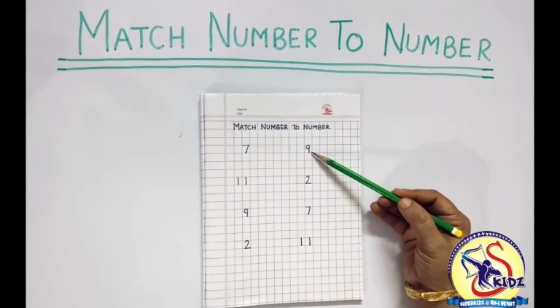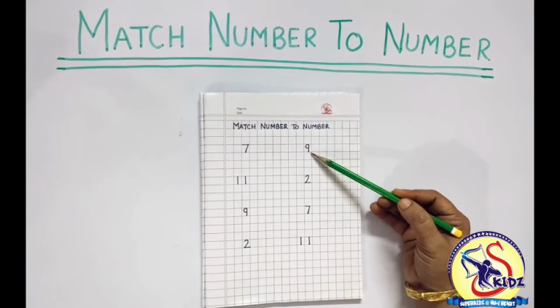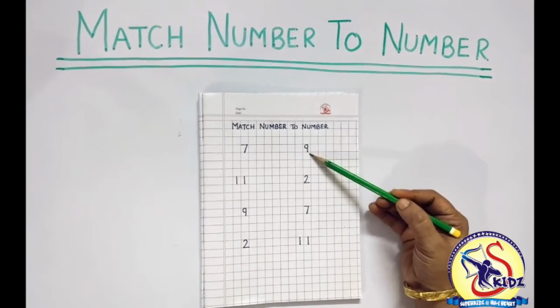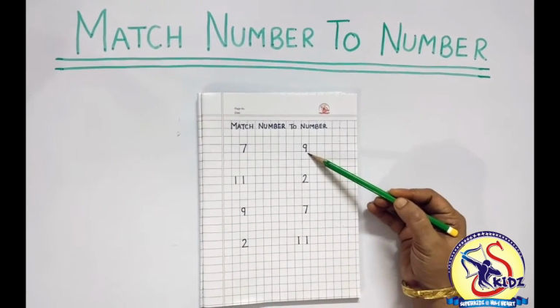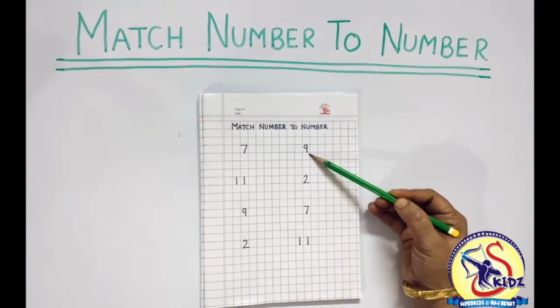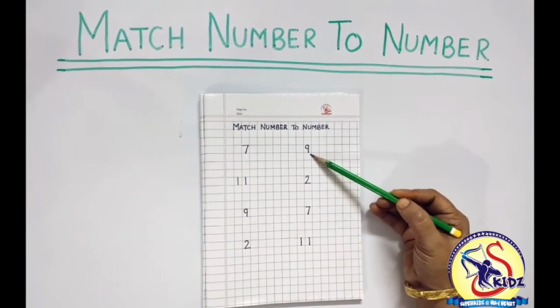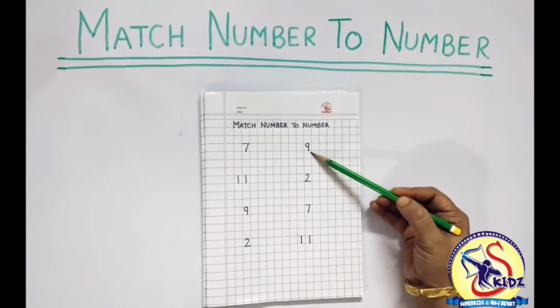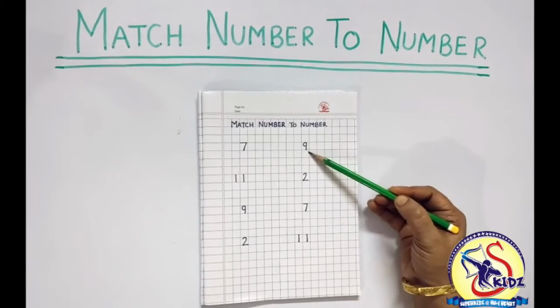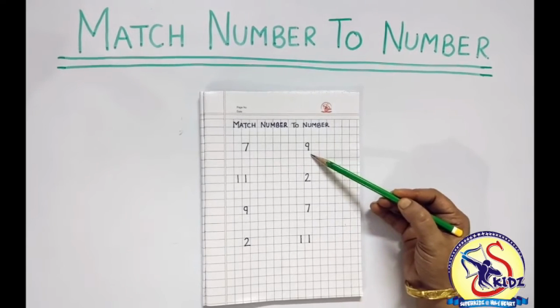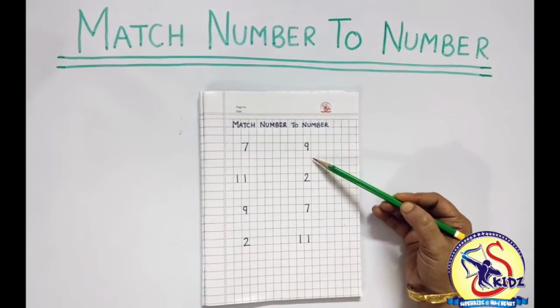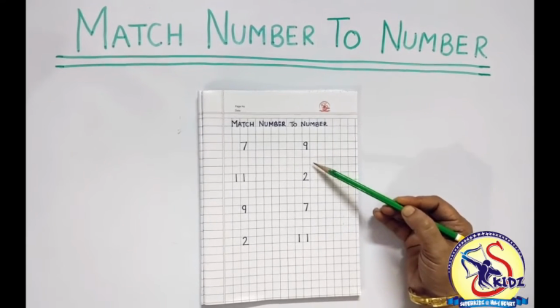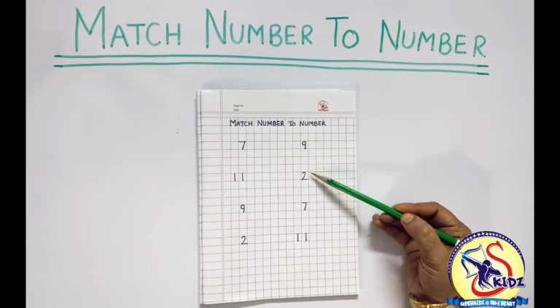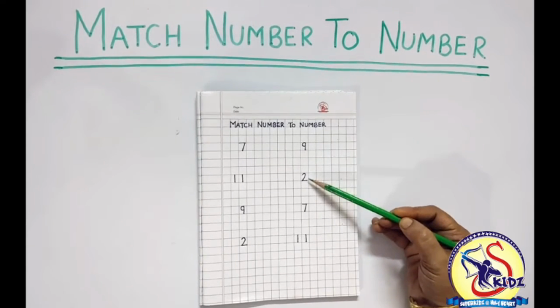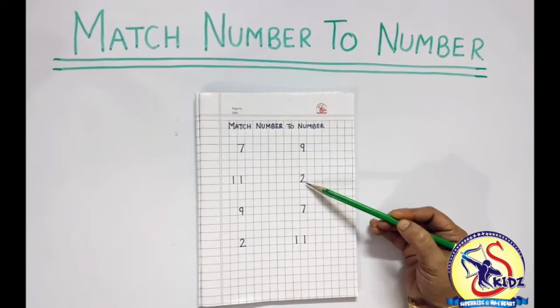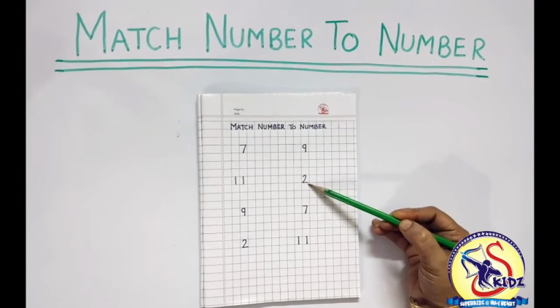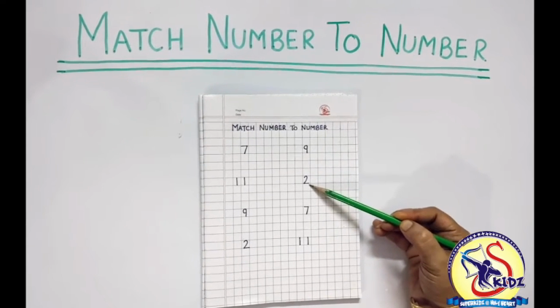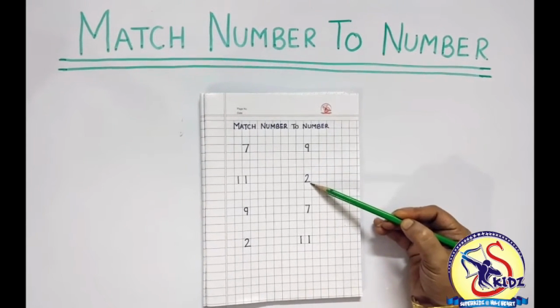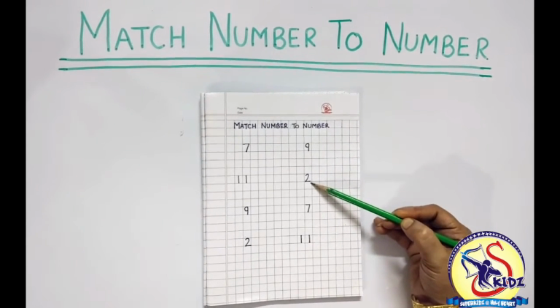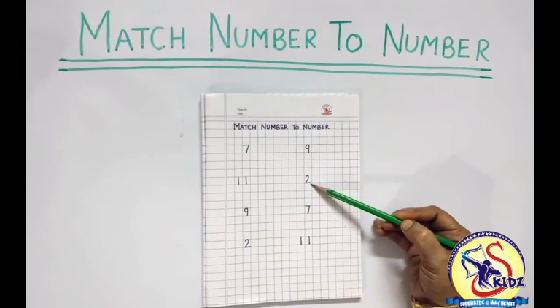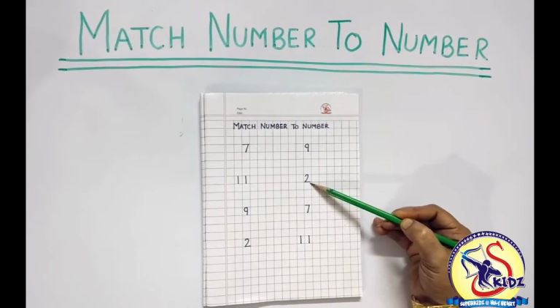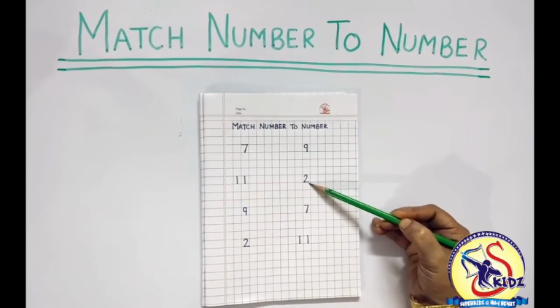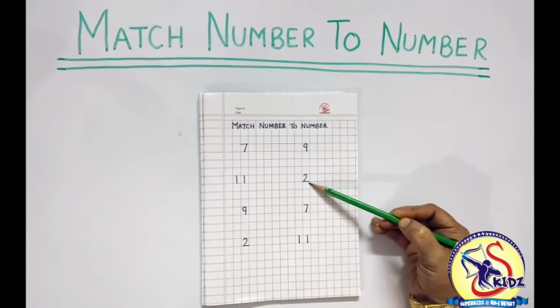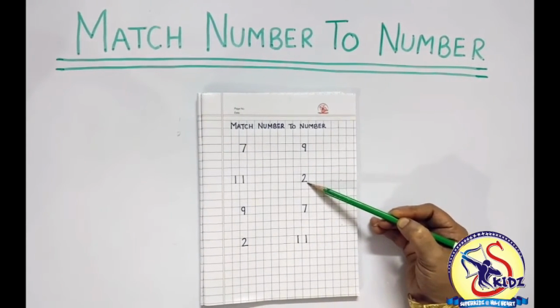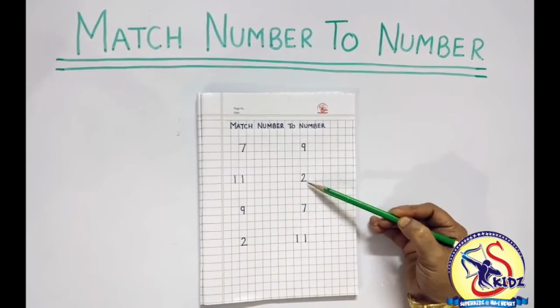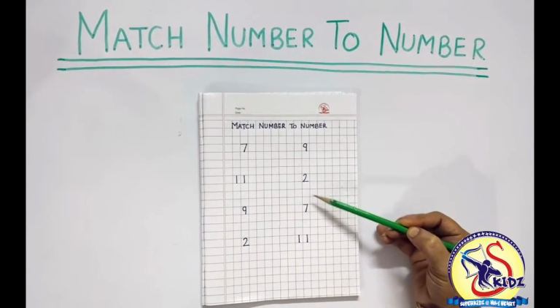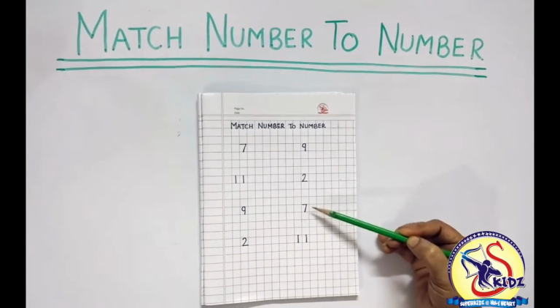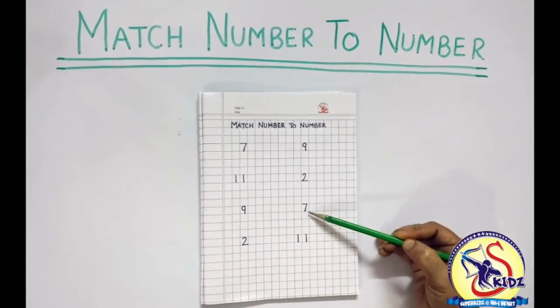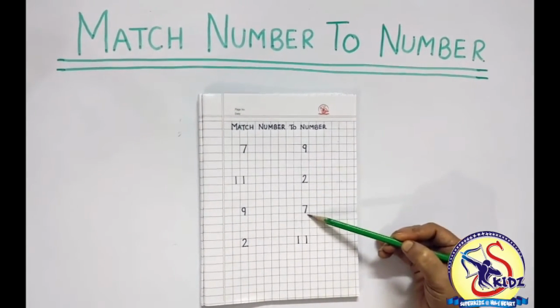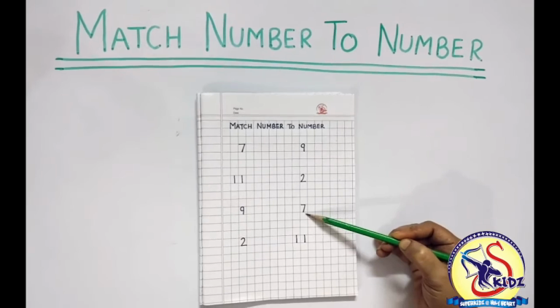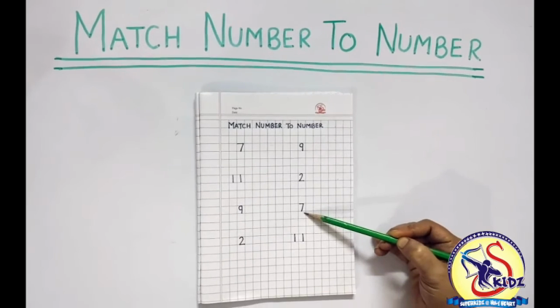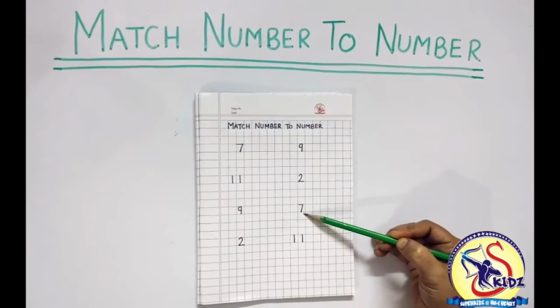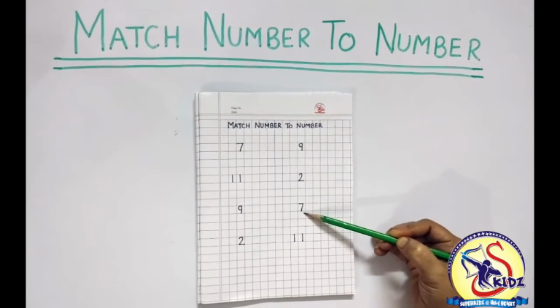Is this number 7? No. Is this number 7? No. This is number 7.